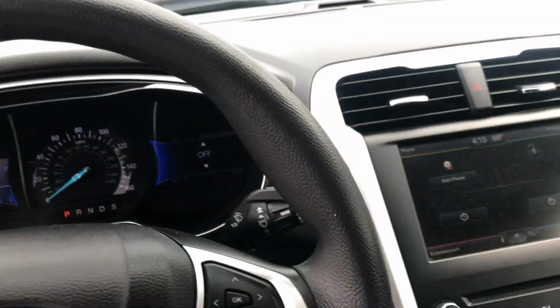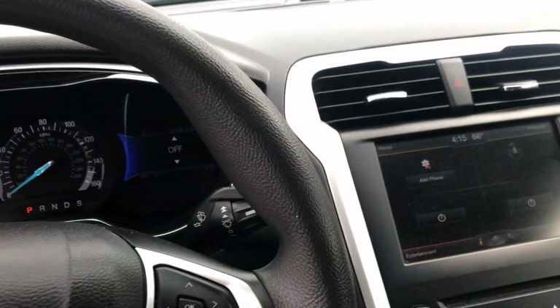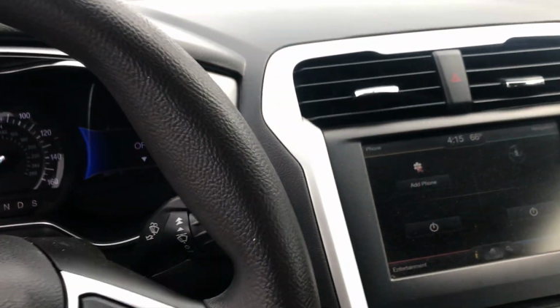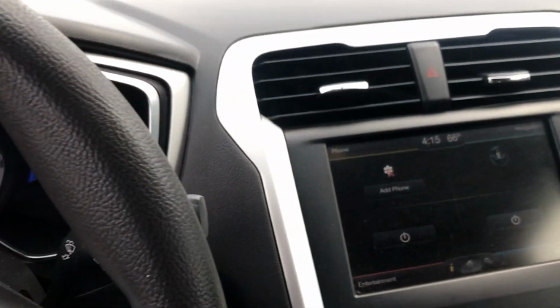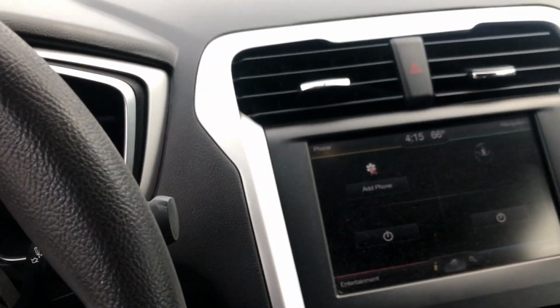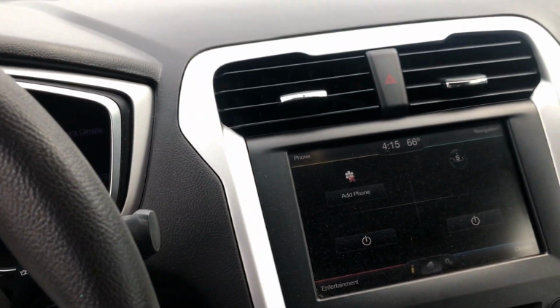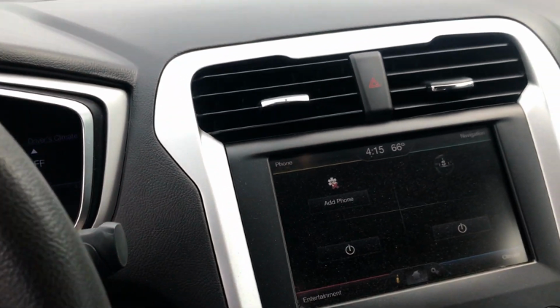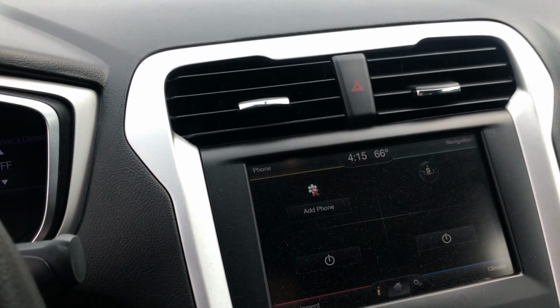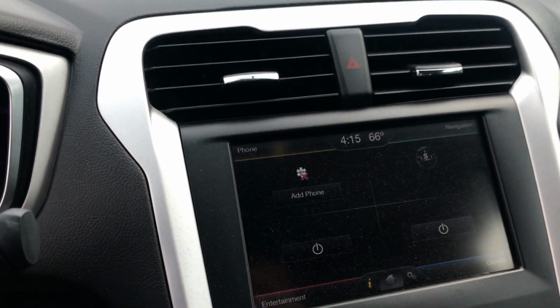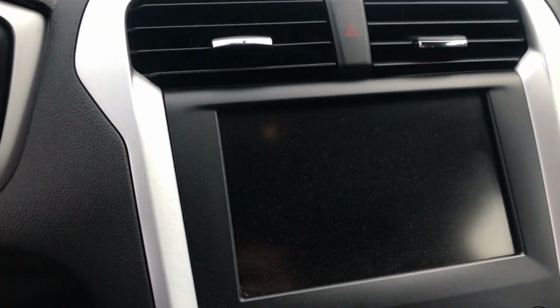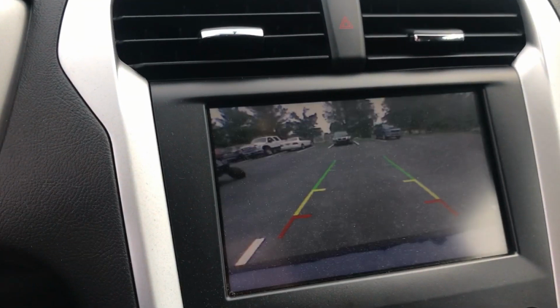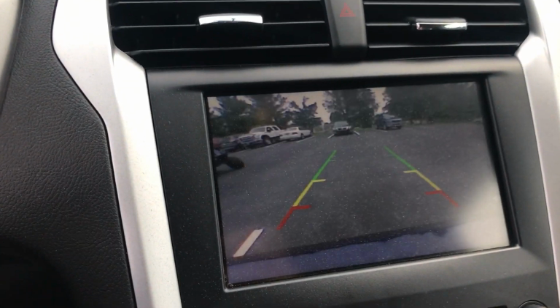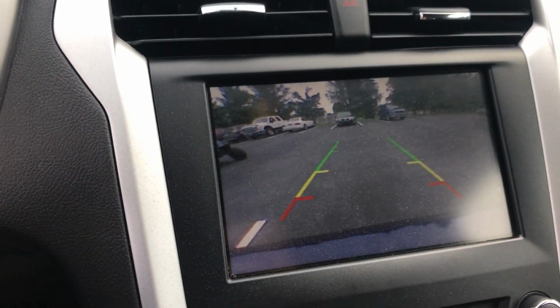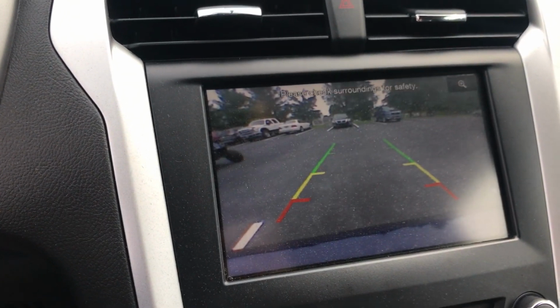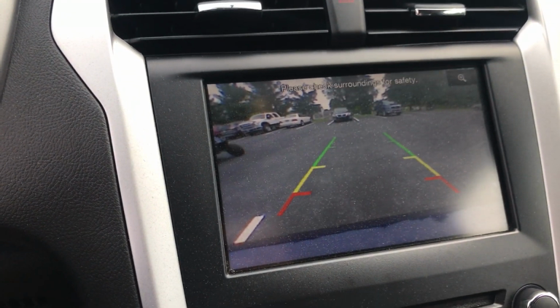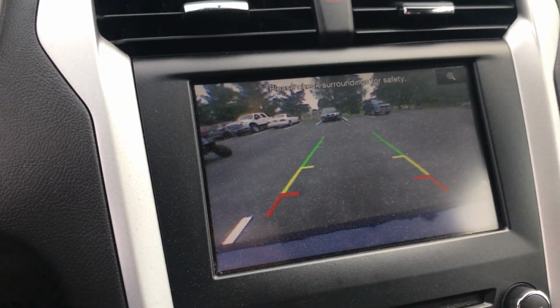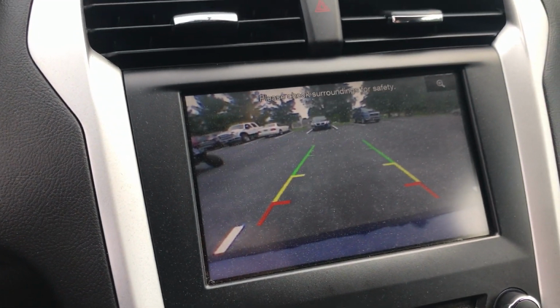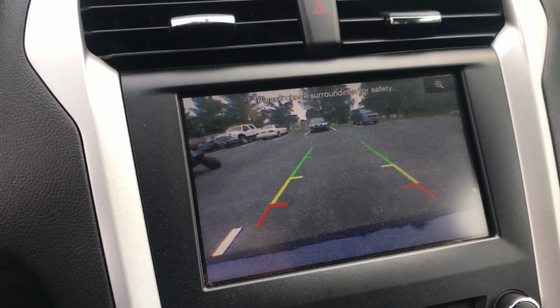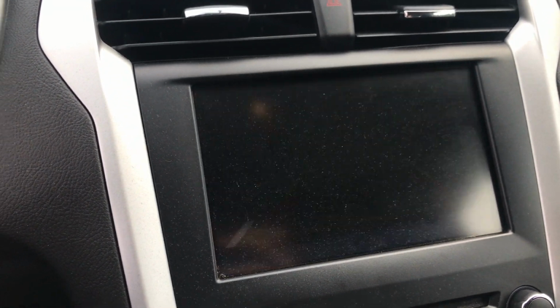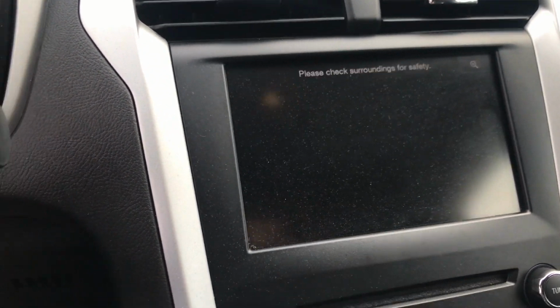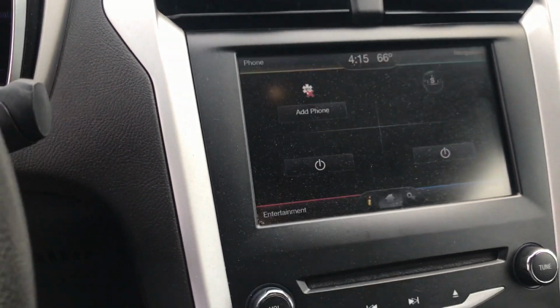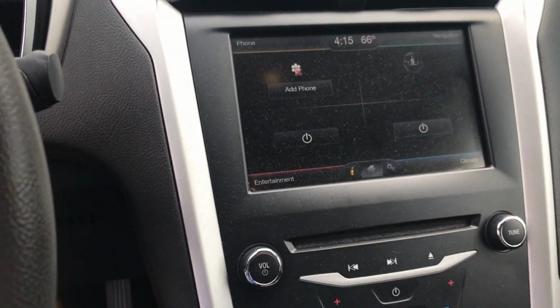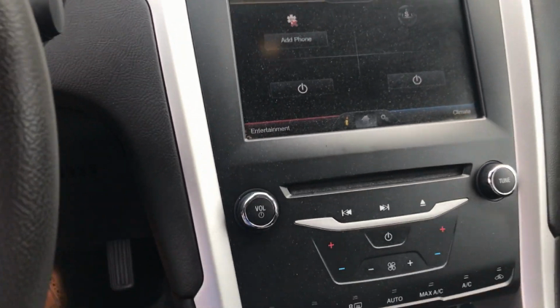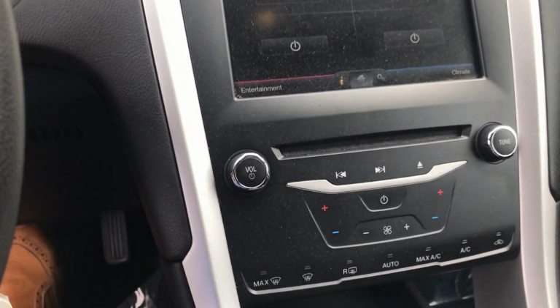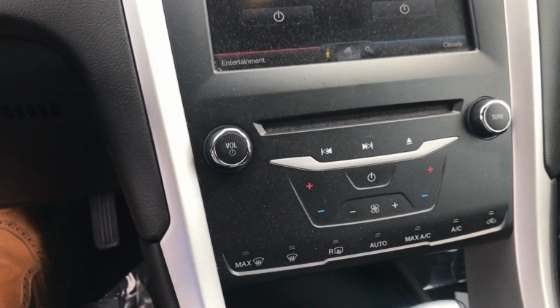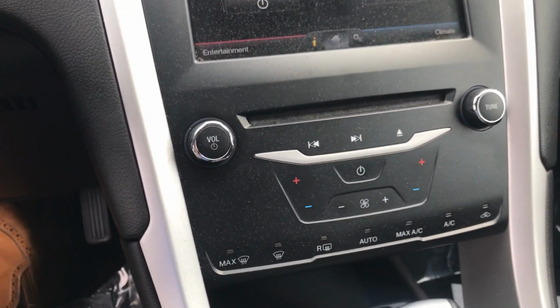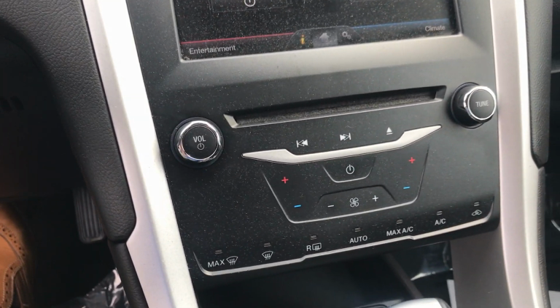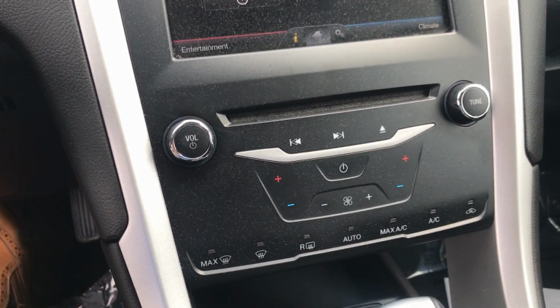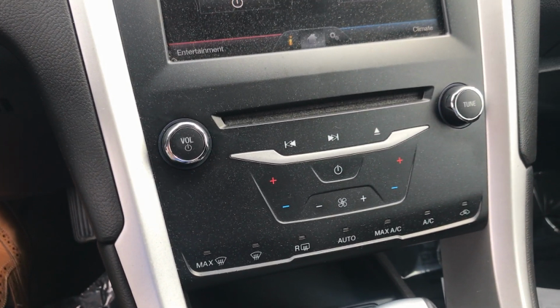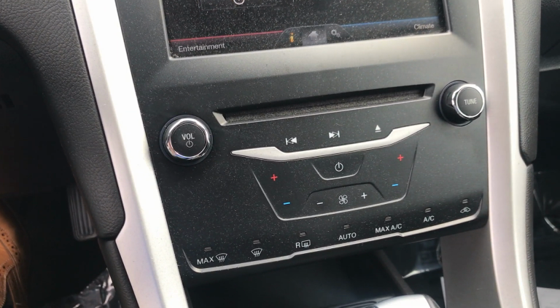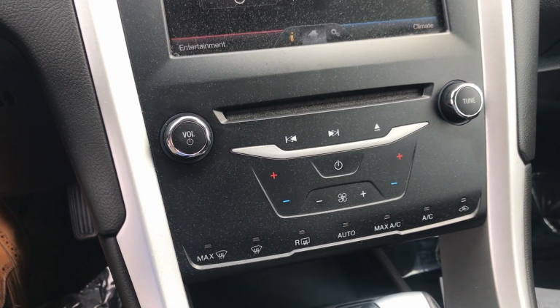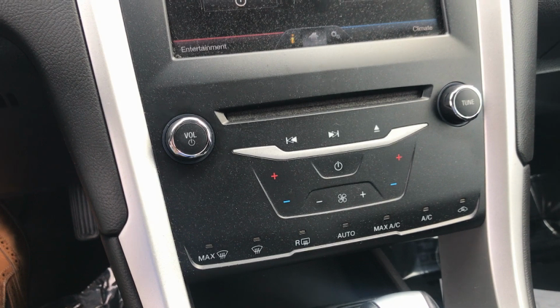Here is a demonstration of the backup camera and dual zone climate control.